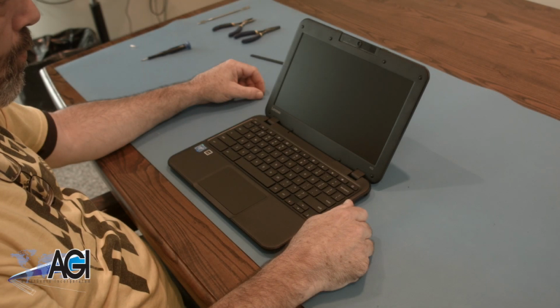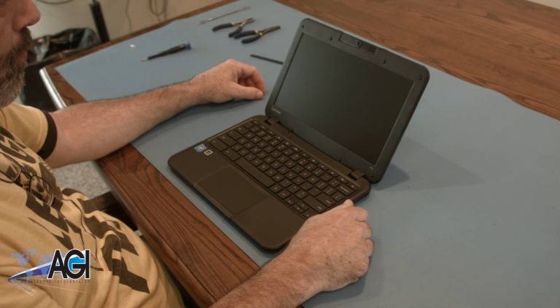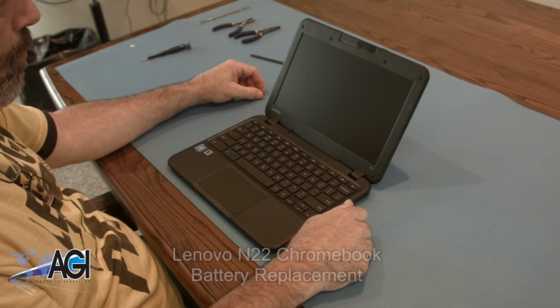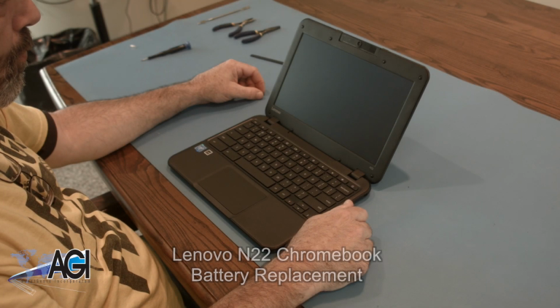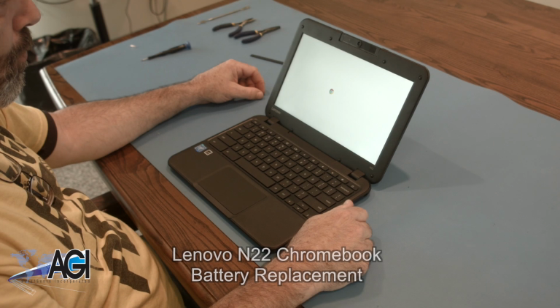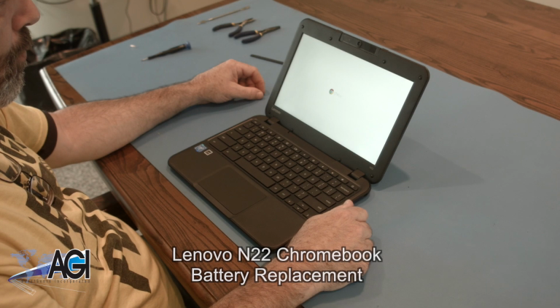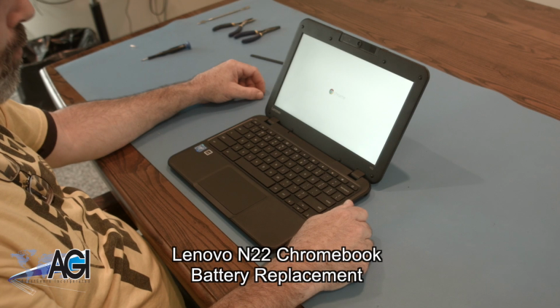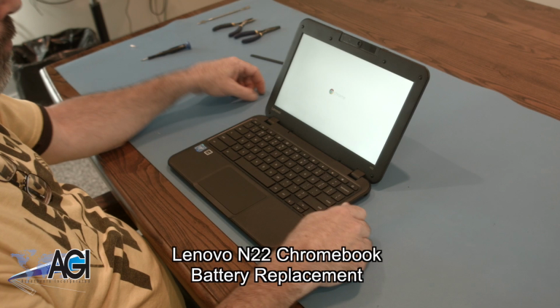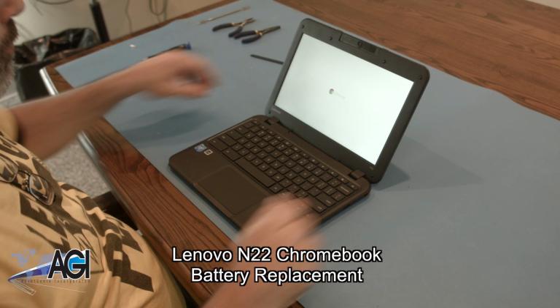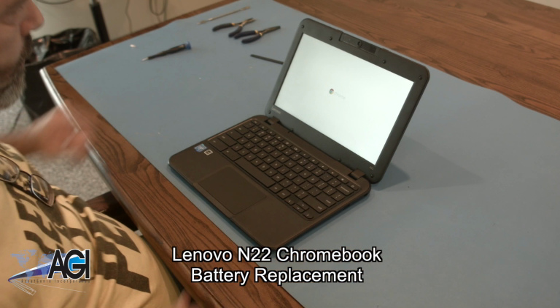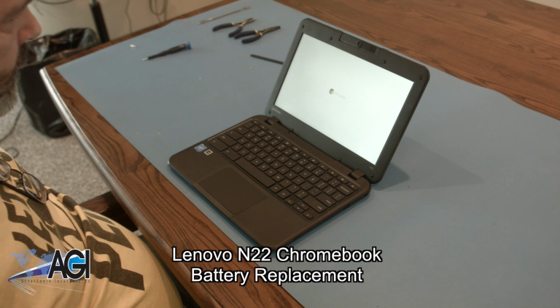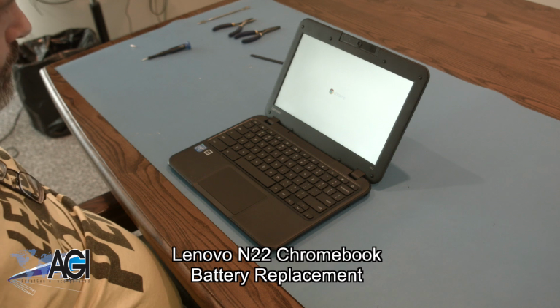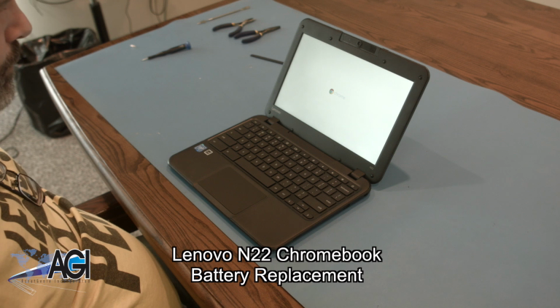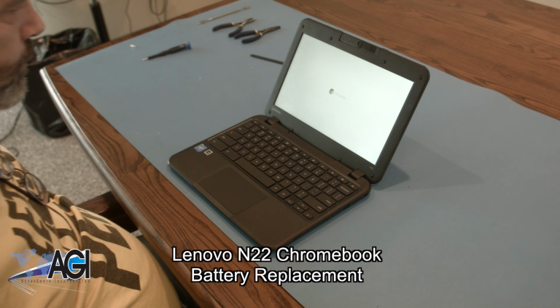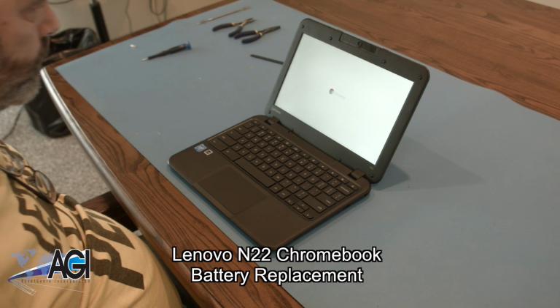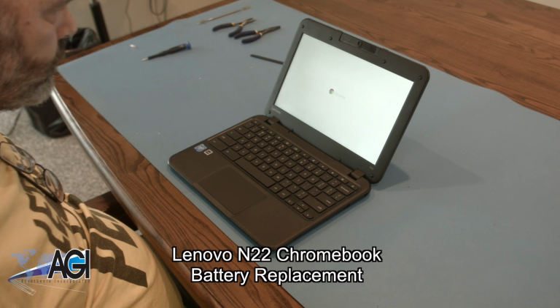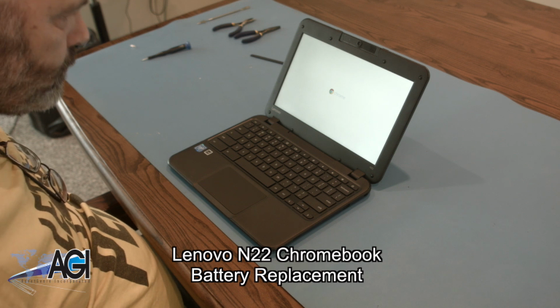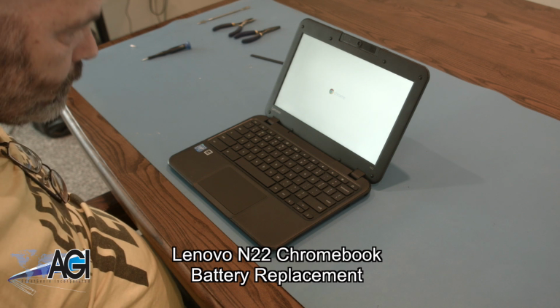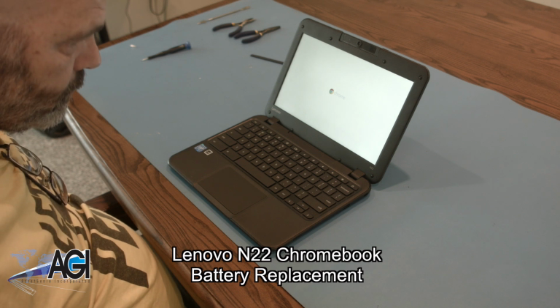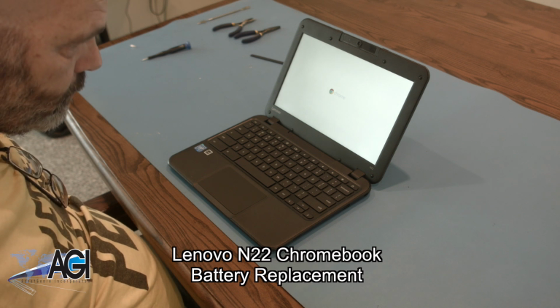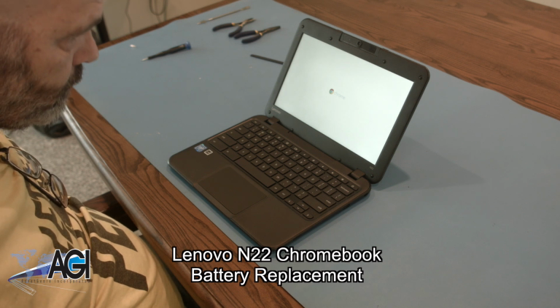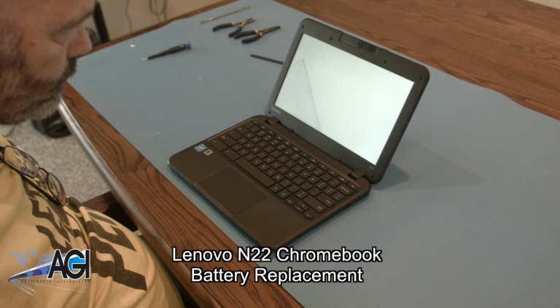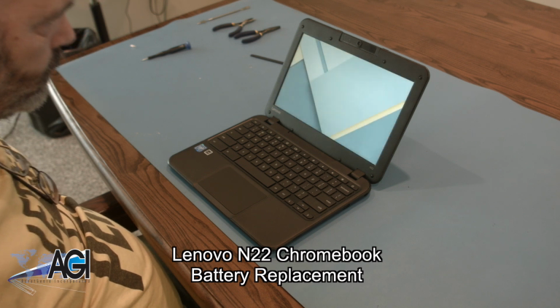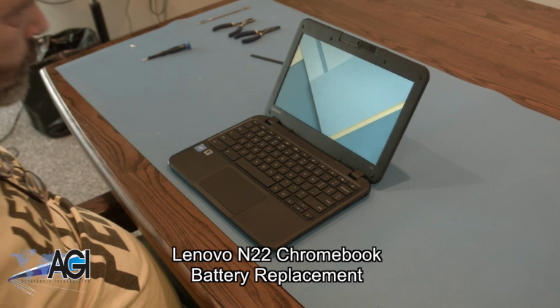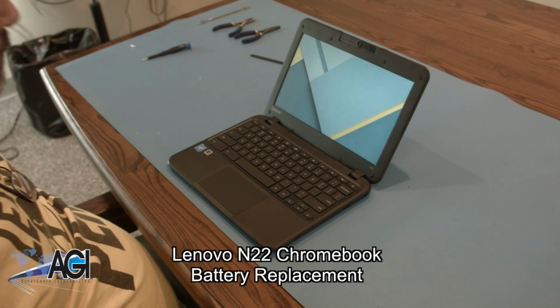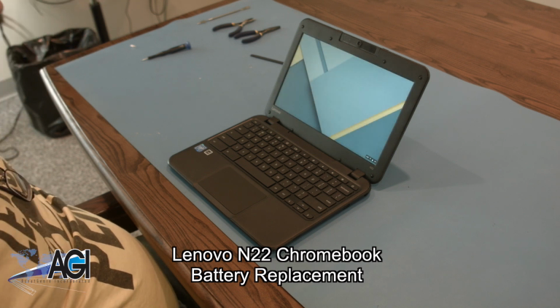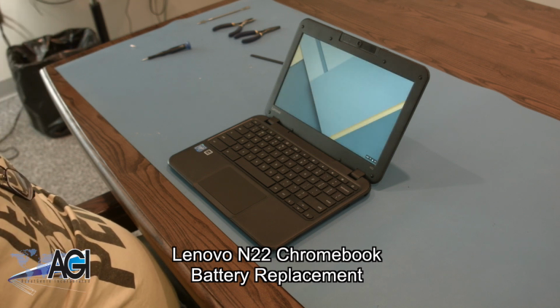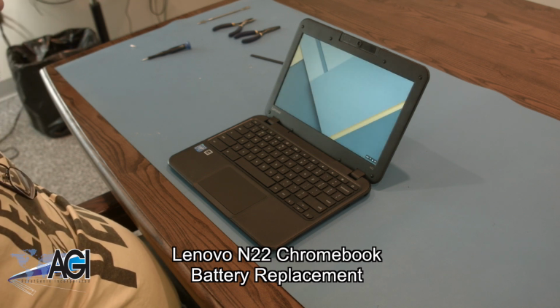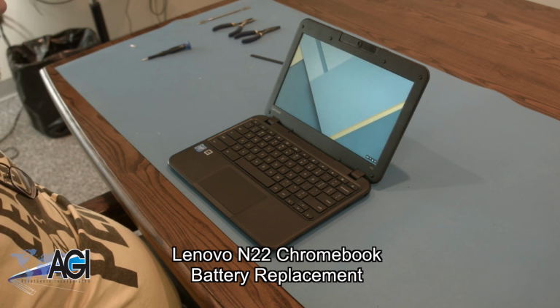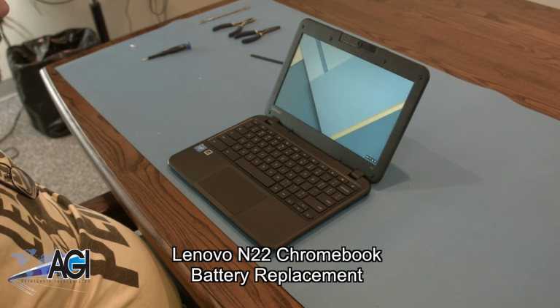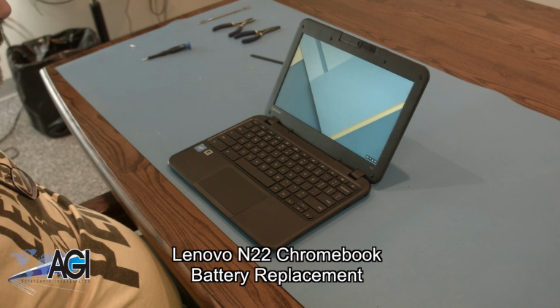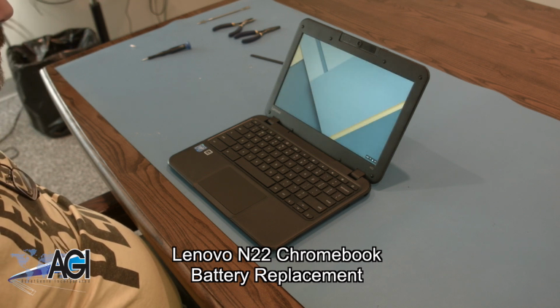Hello! Today, we'll be showing you how to replace the battery in a Lenovo N22 Chromebook.